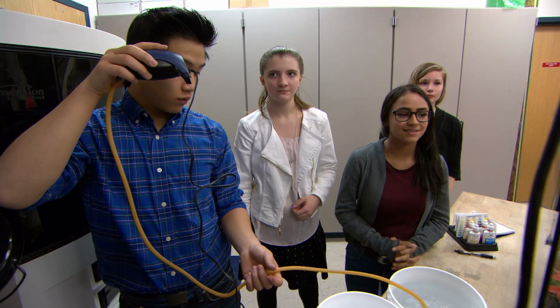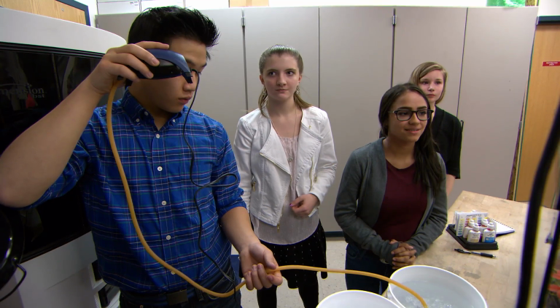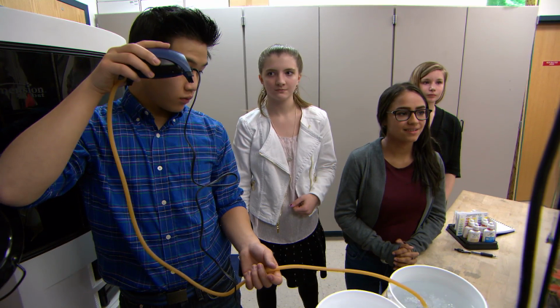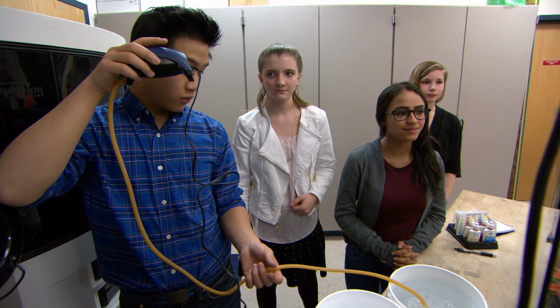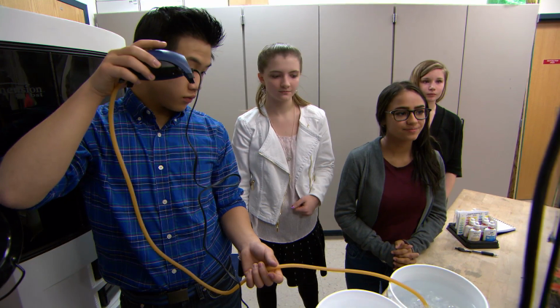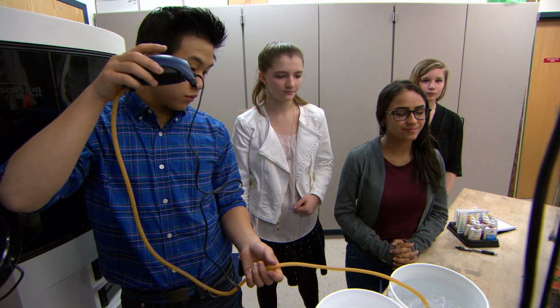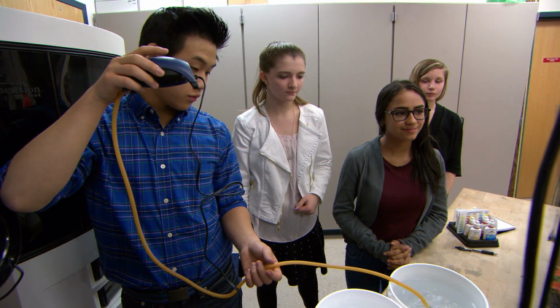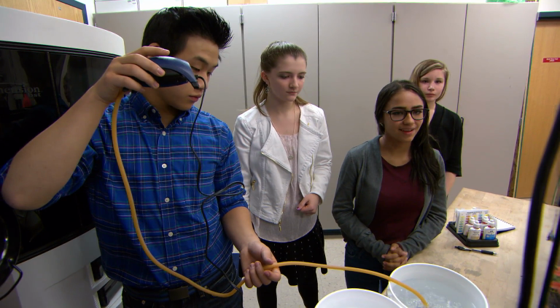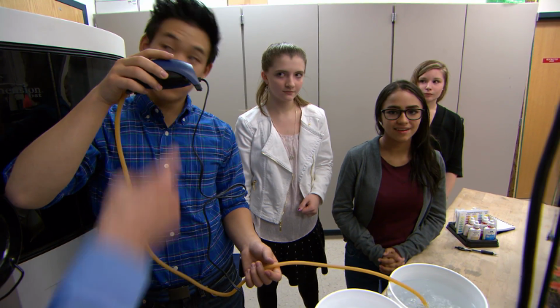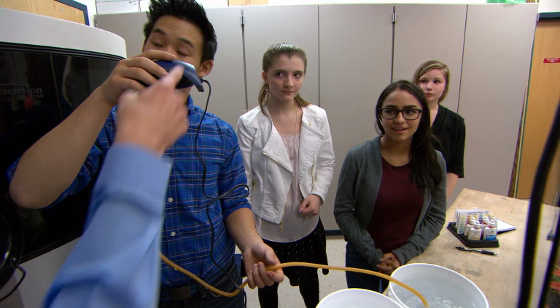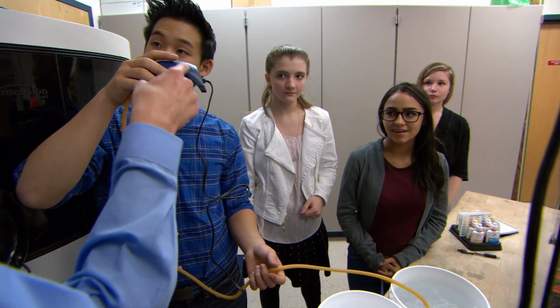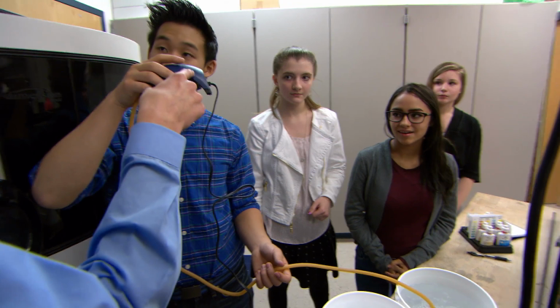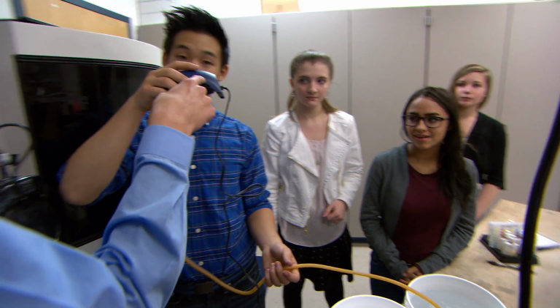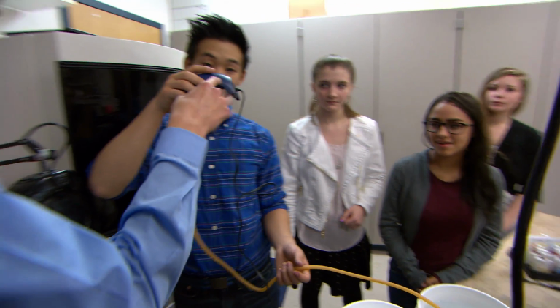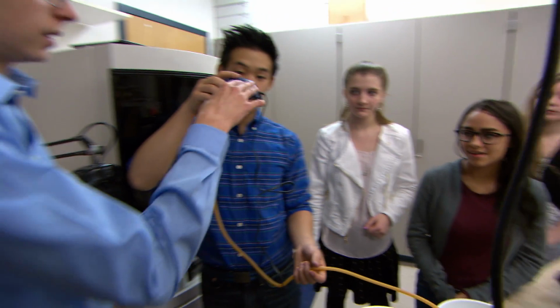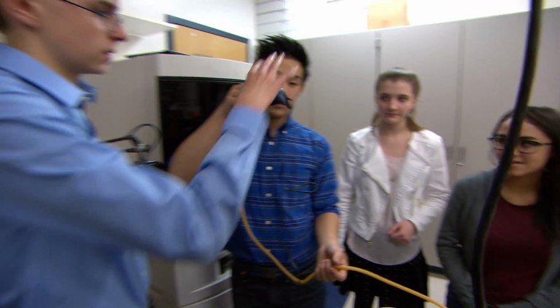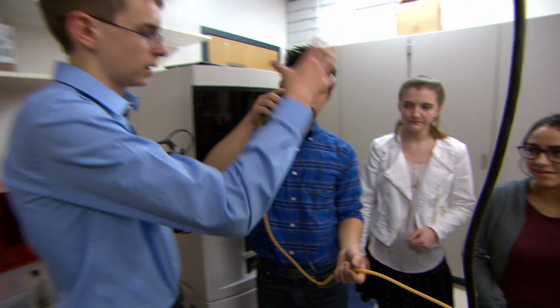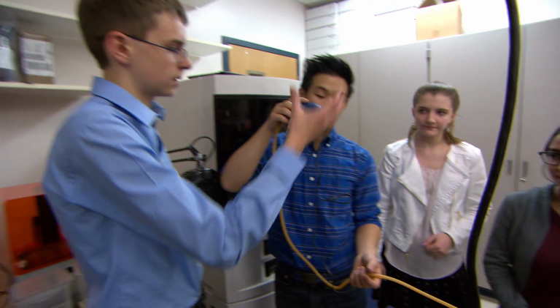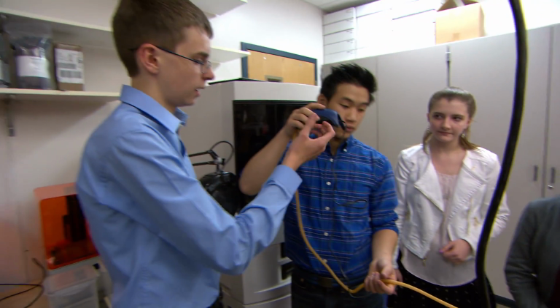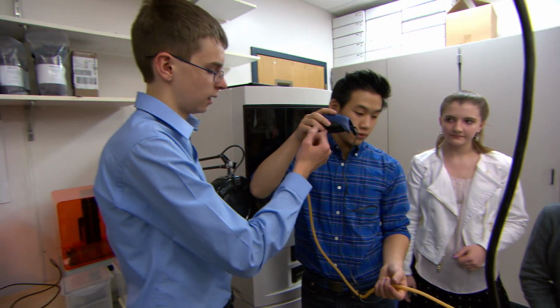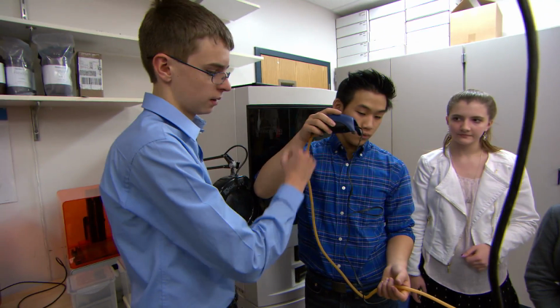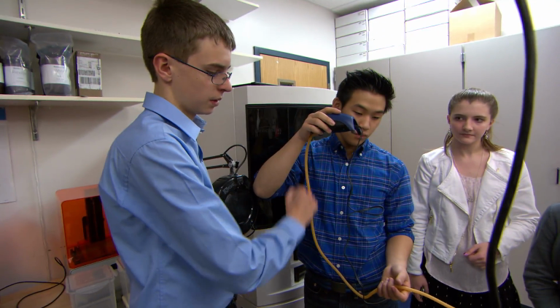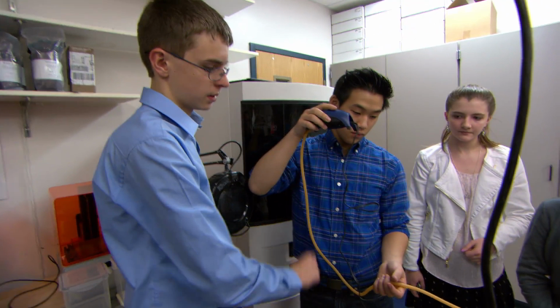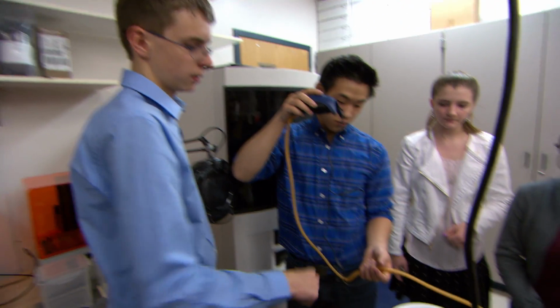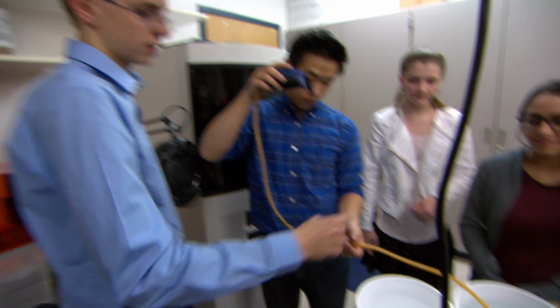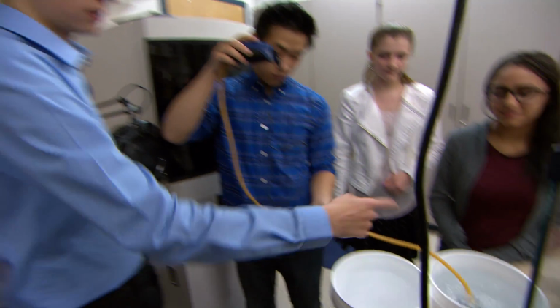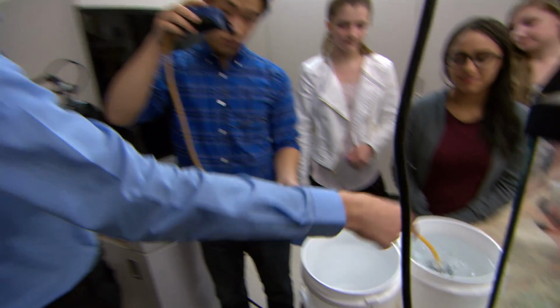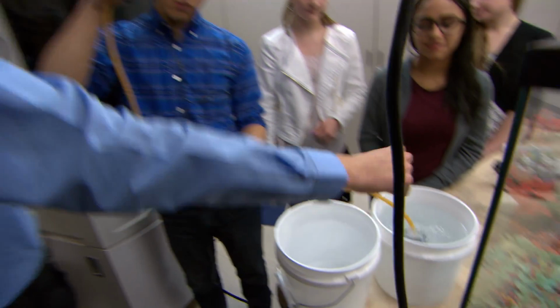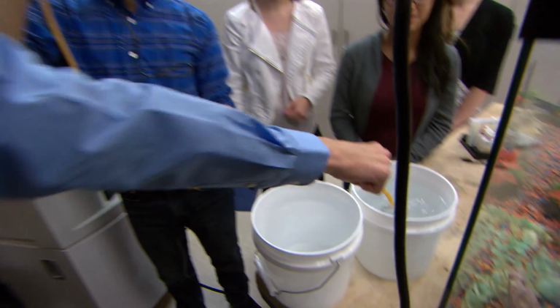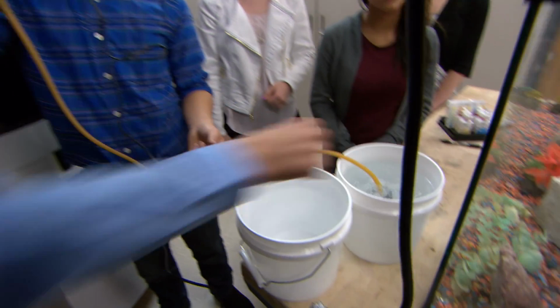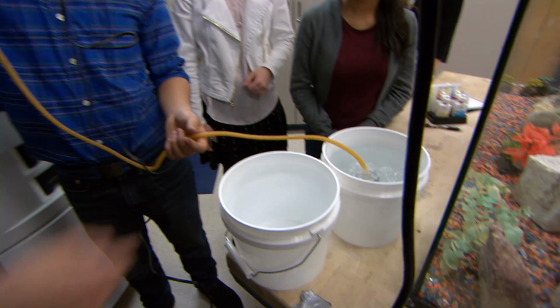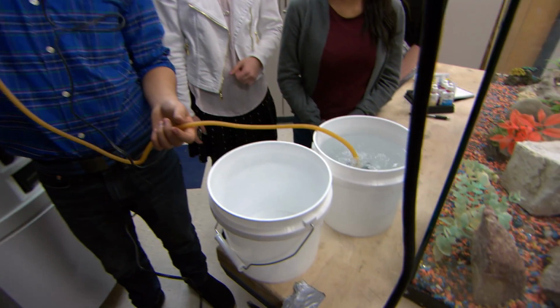This is an air stone. Basically we have a pump here and it just takes the air, pumps it through this tube into the water.